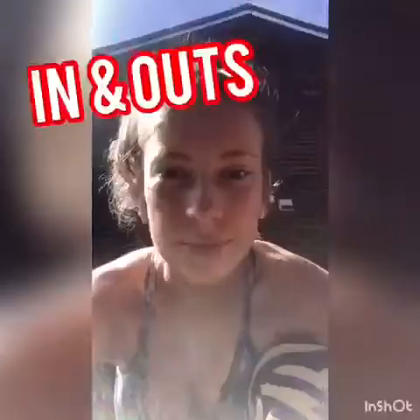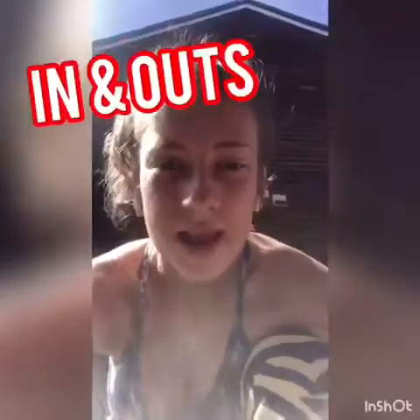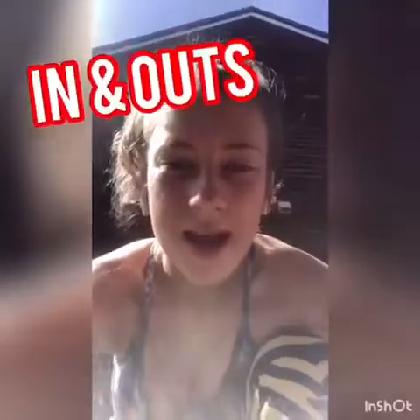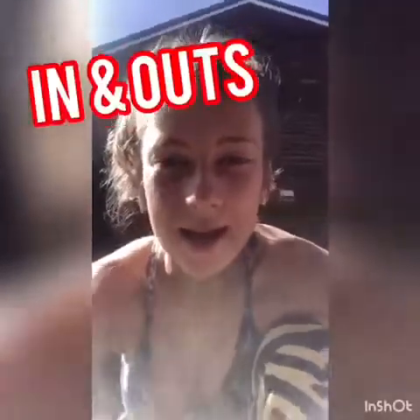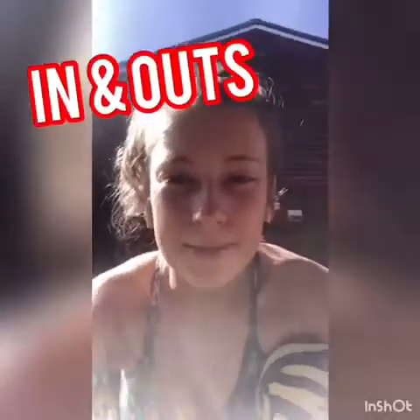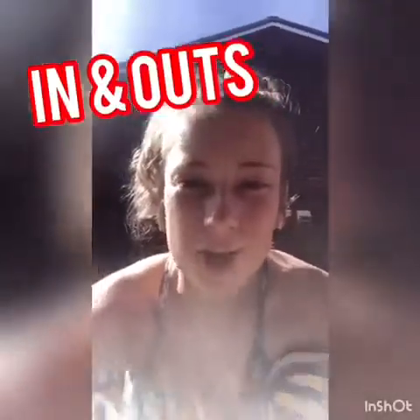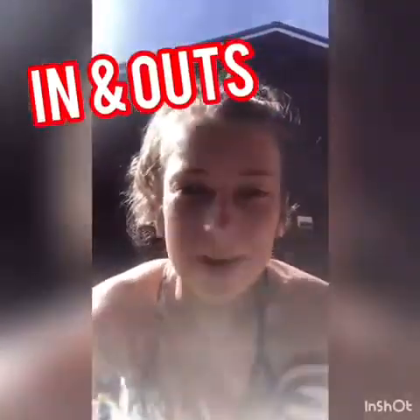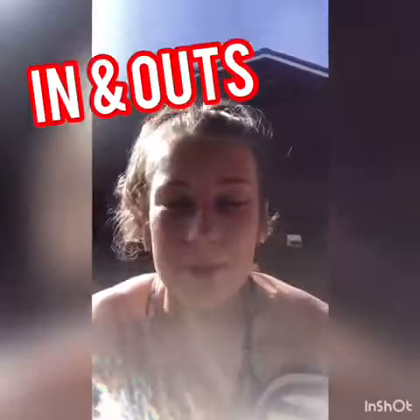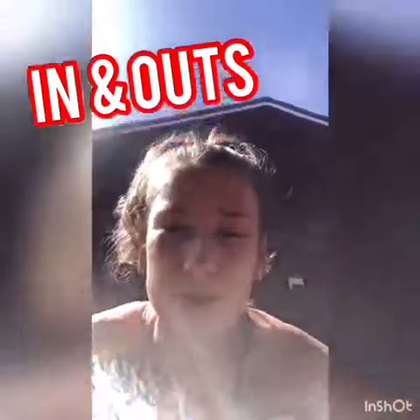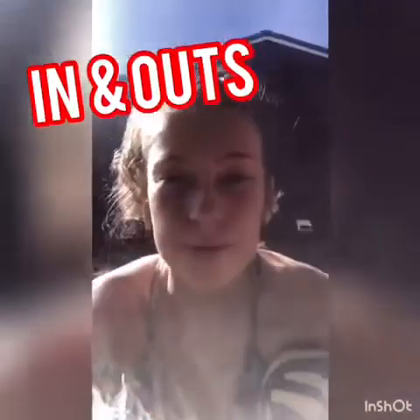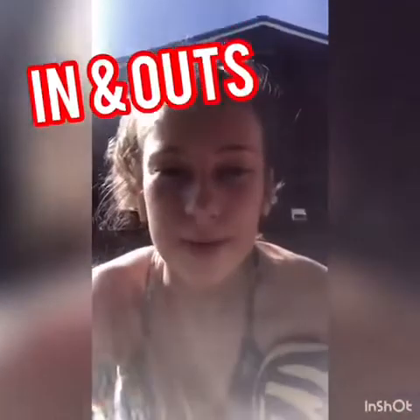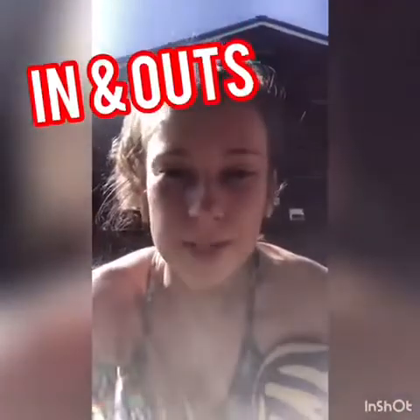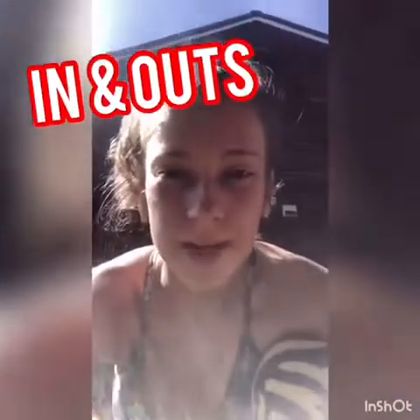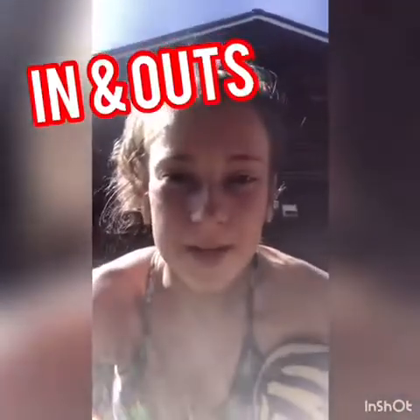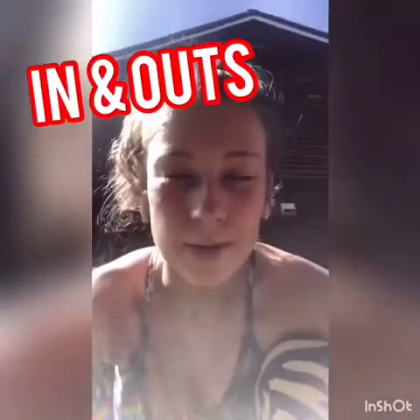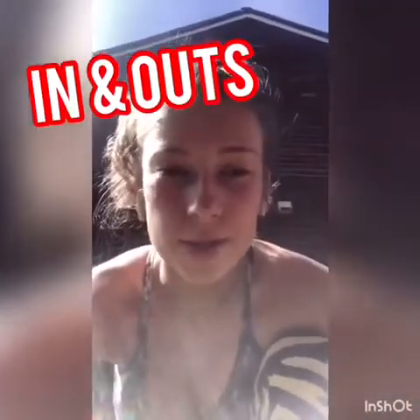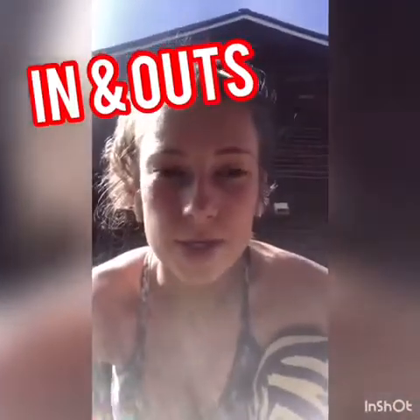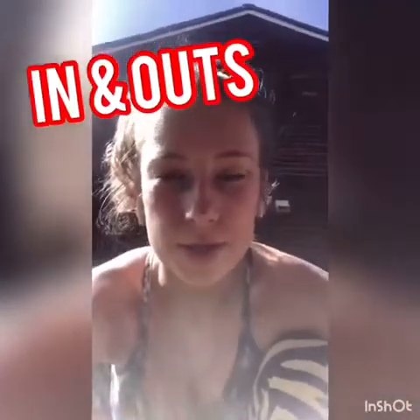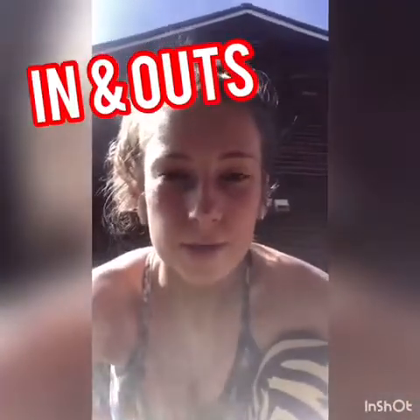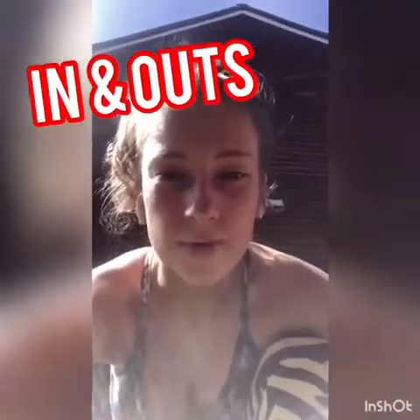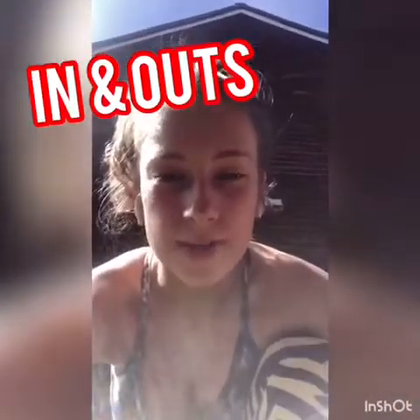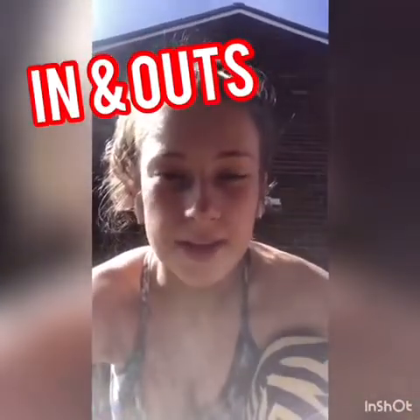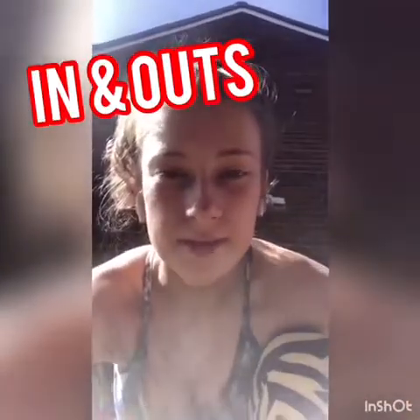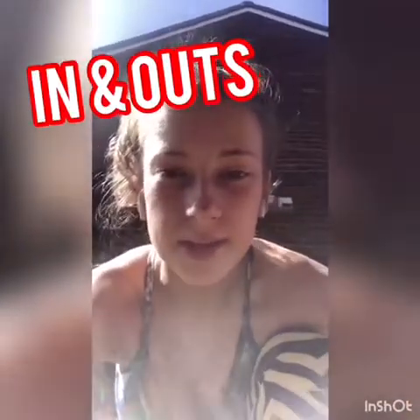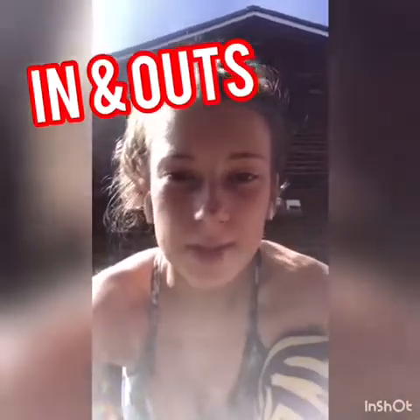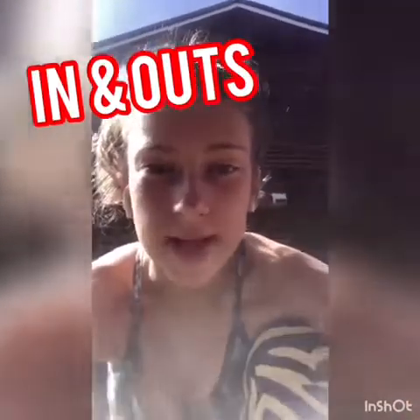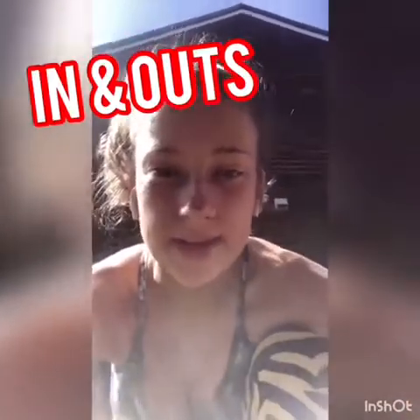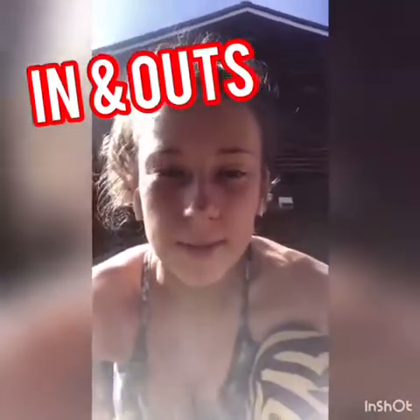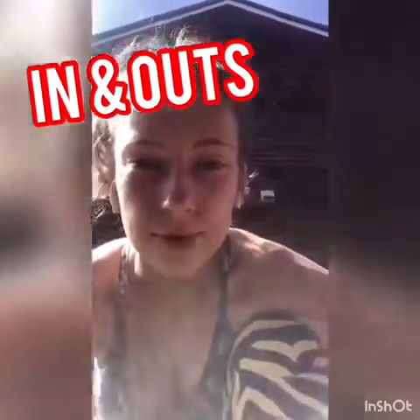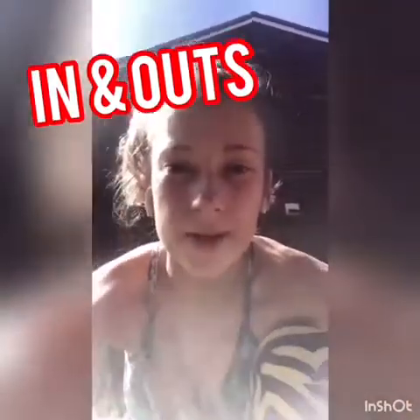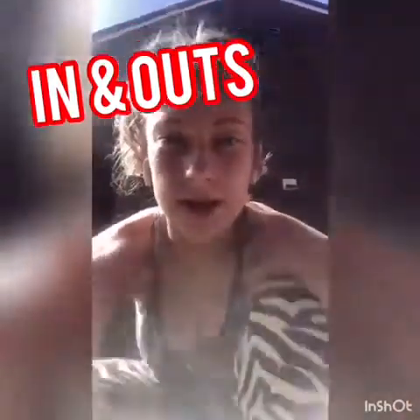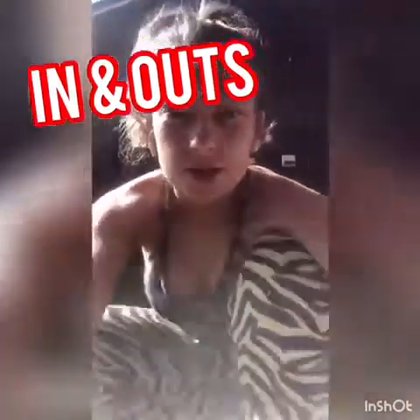Hi, I'm Zara and I'm going to show you how to do in and out. We should do four sets of these with a 10 second break each time.